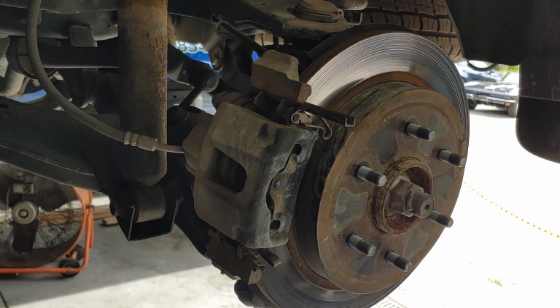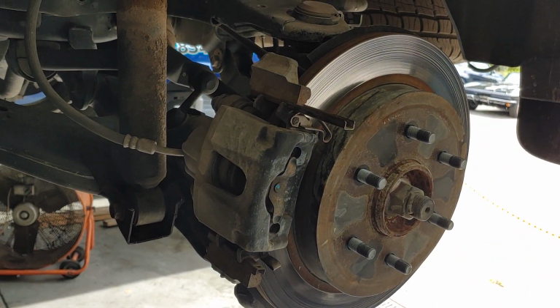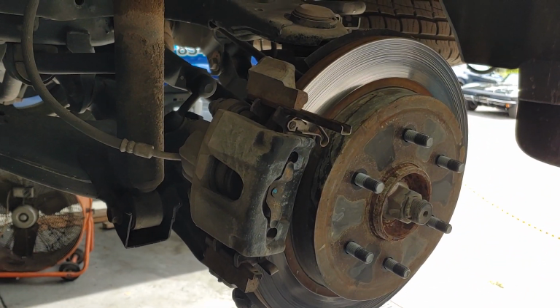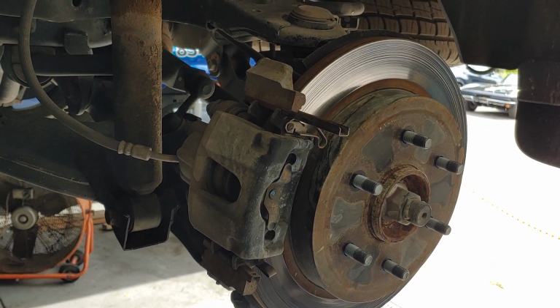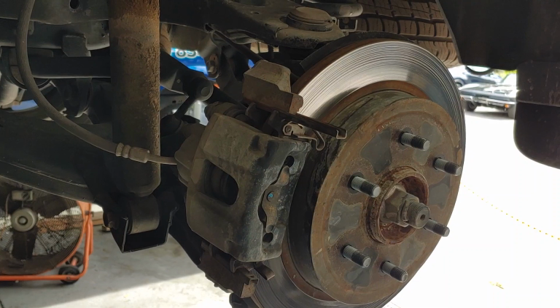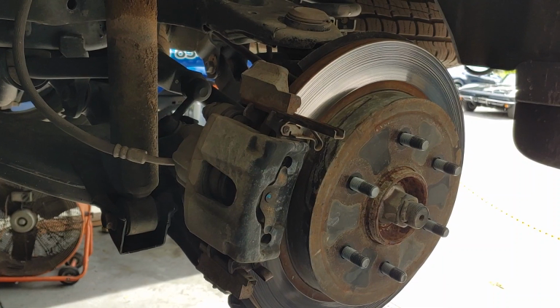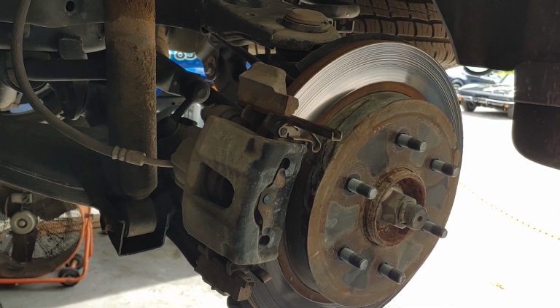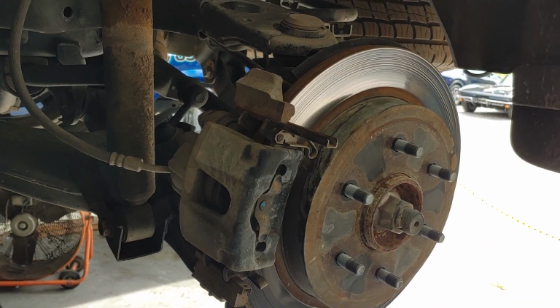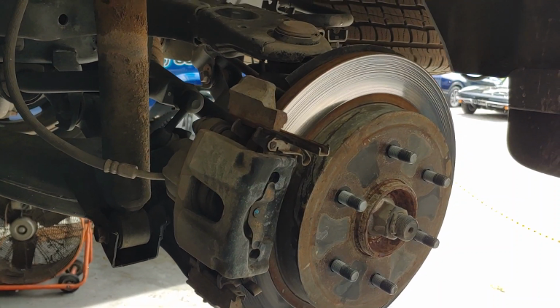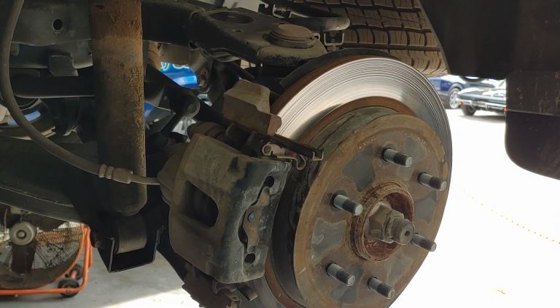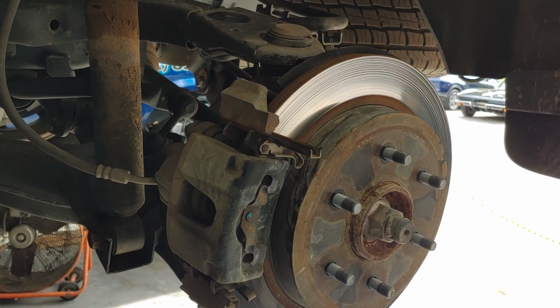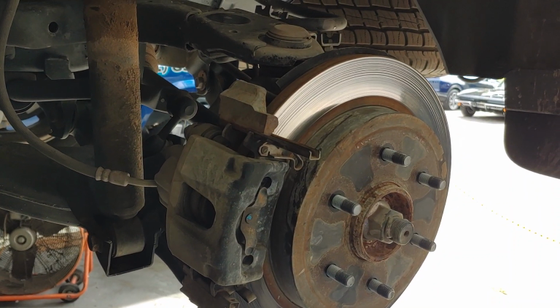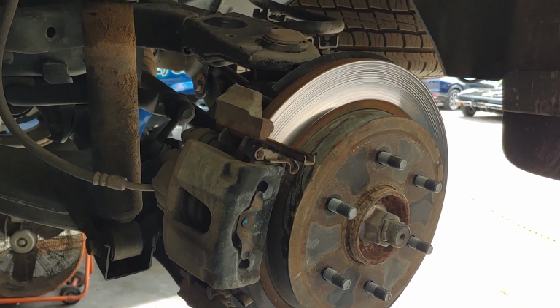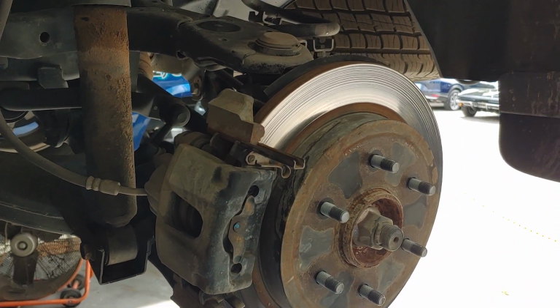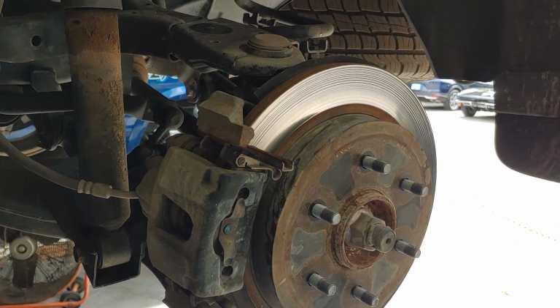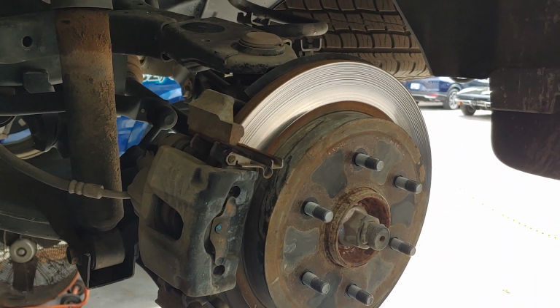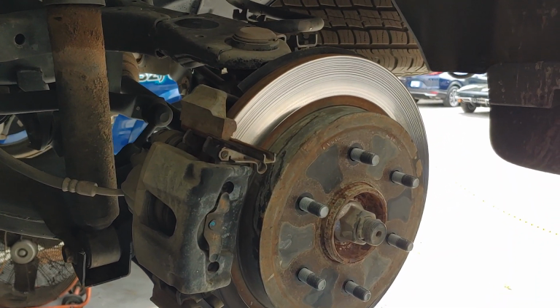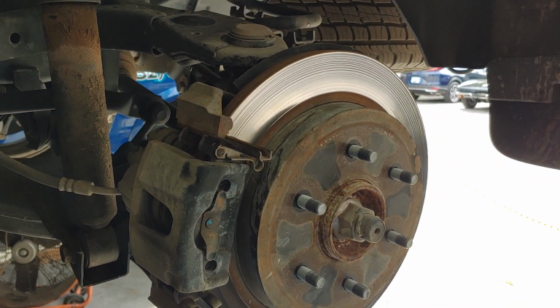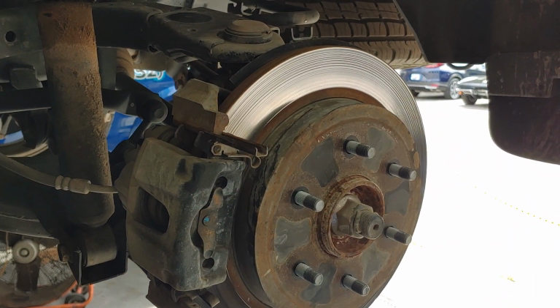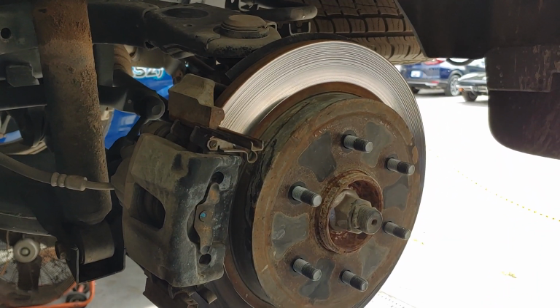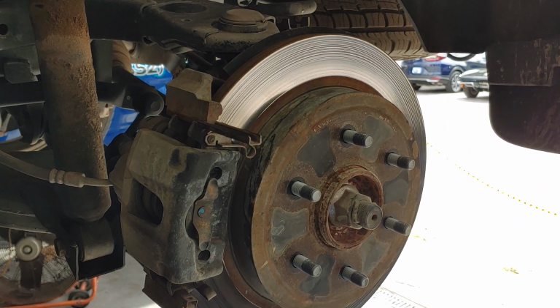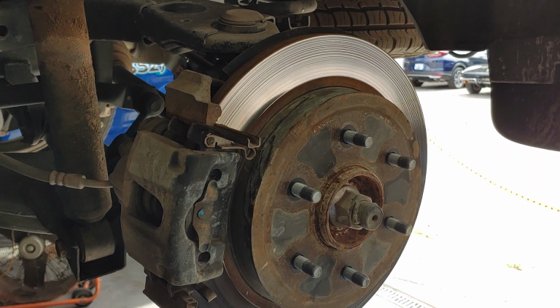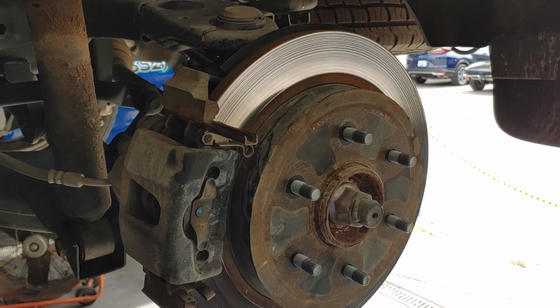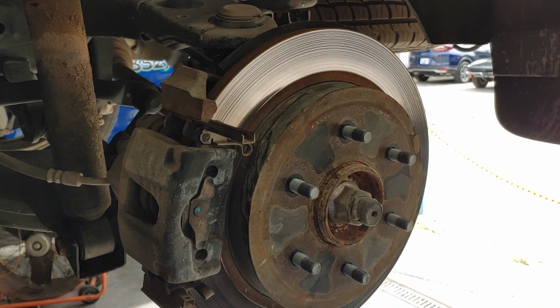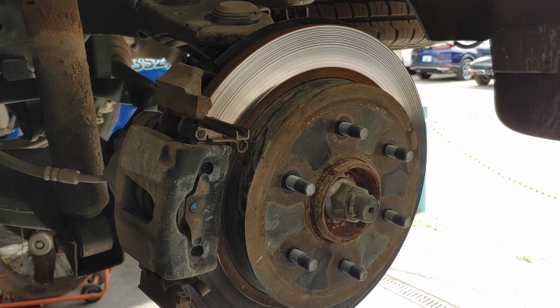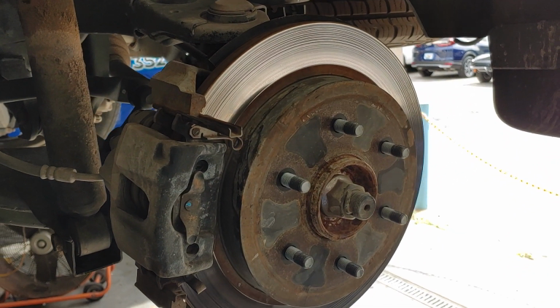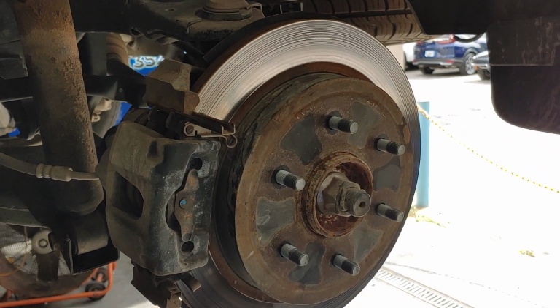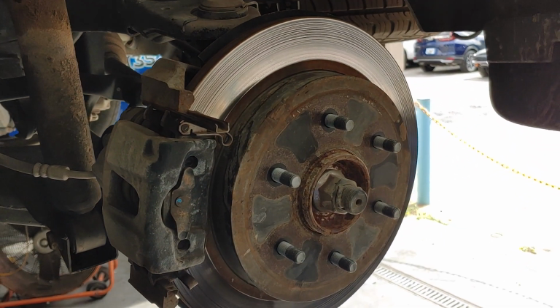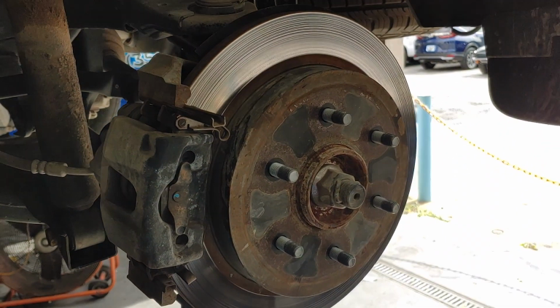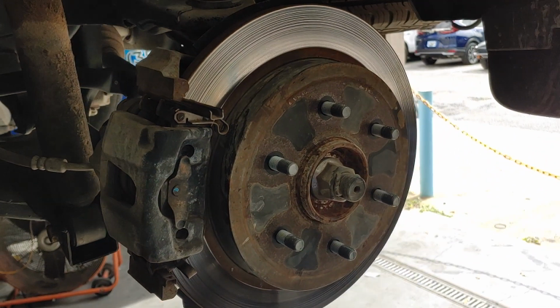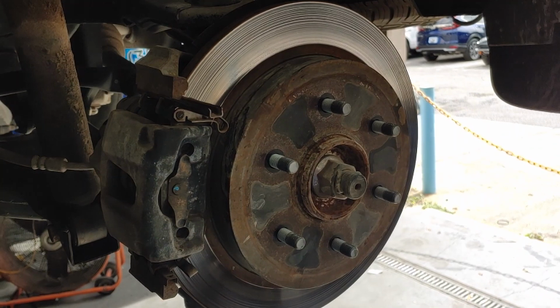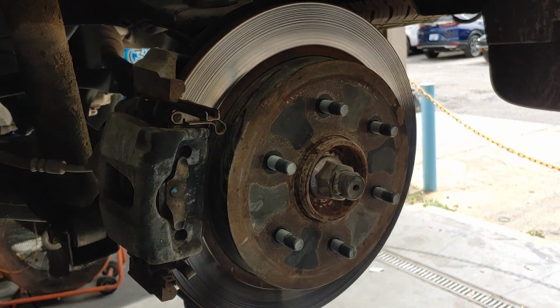It needs rear hardware, pads, and rotors. And it'll go down the road just like it should.